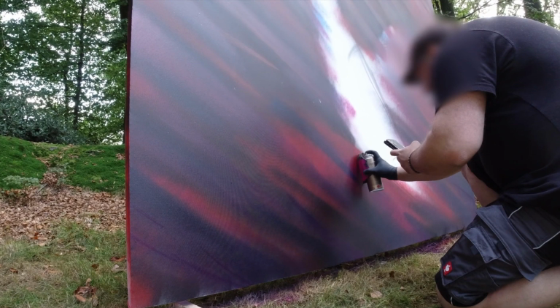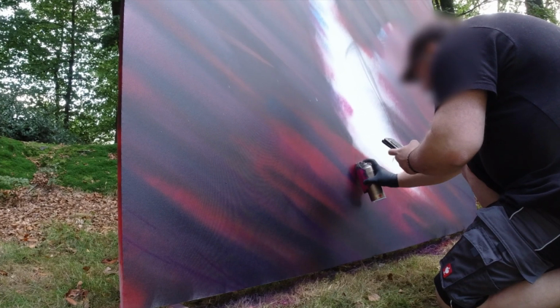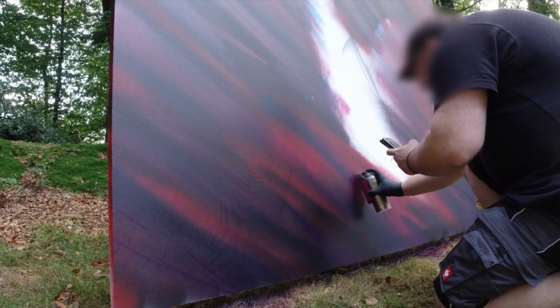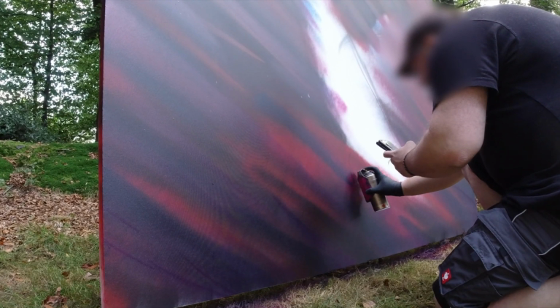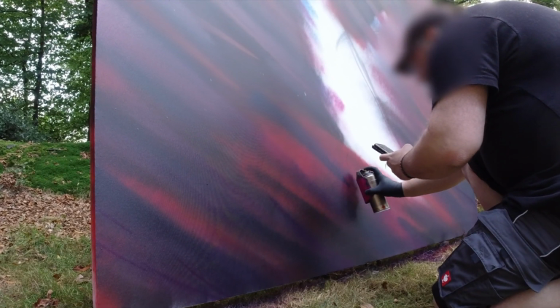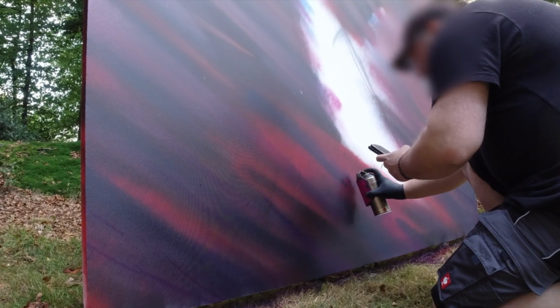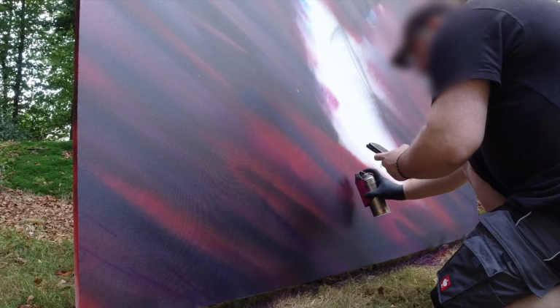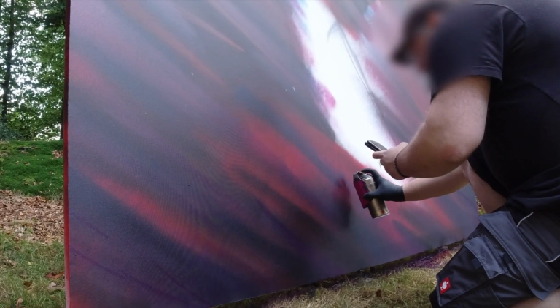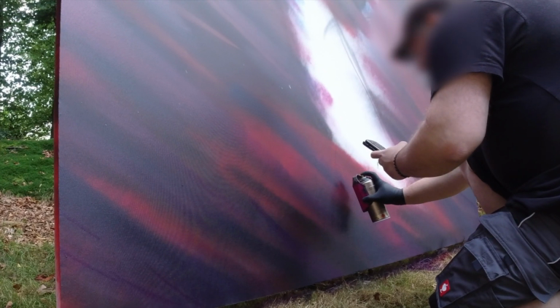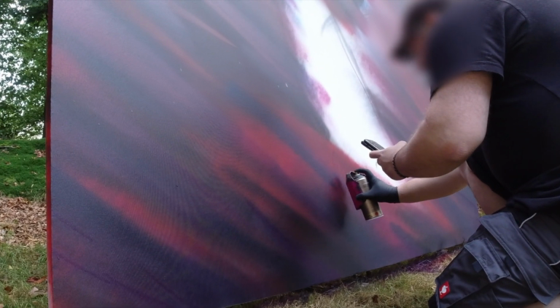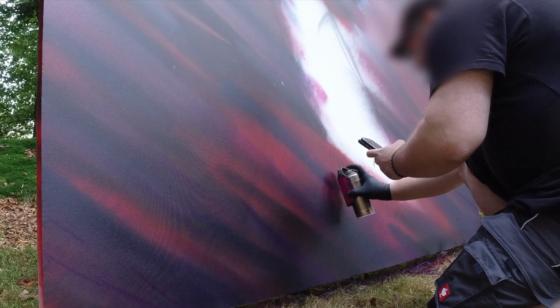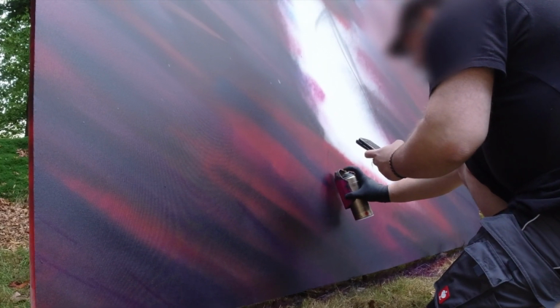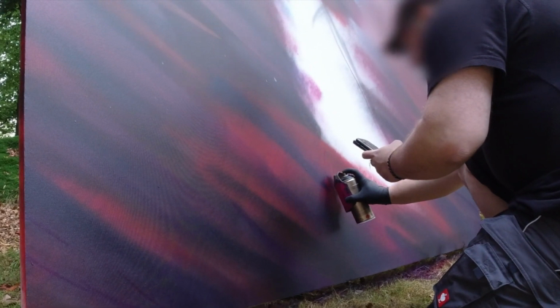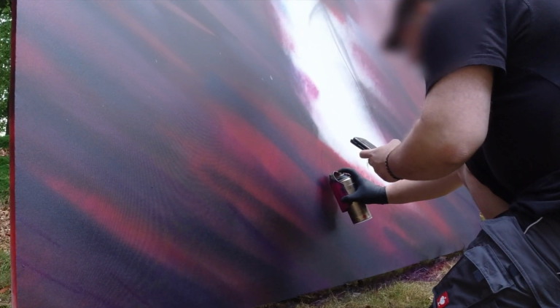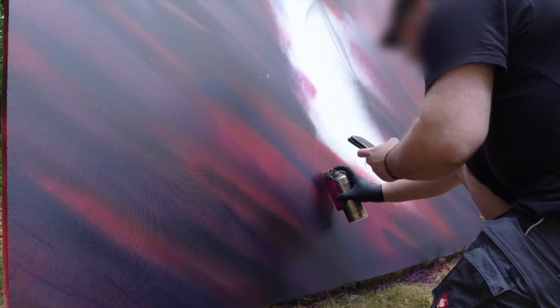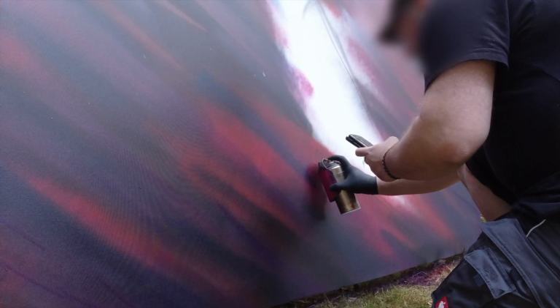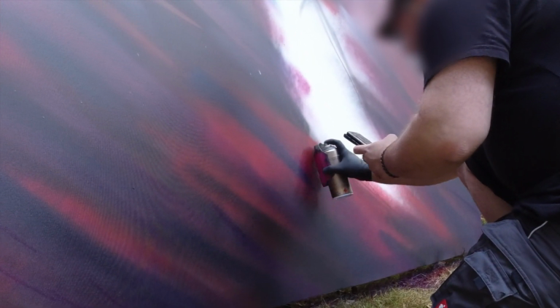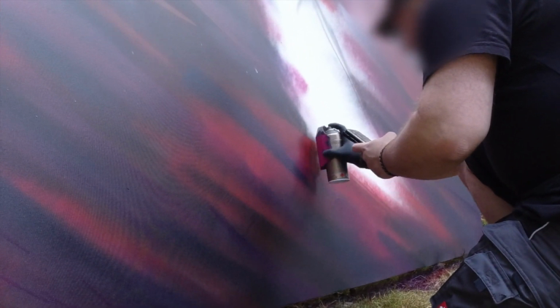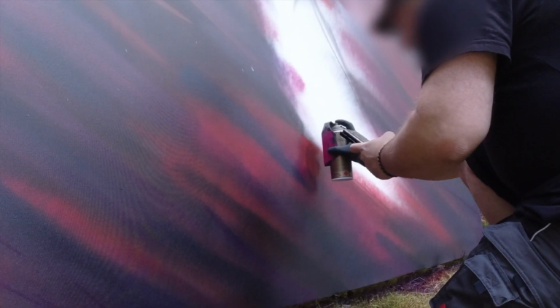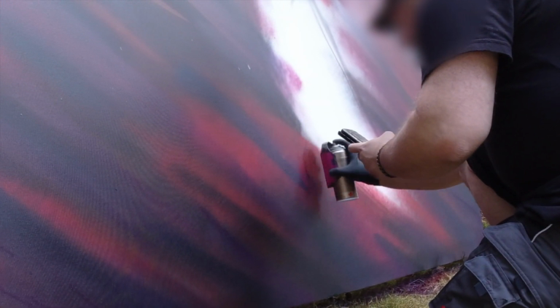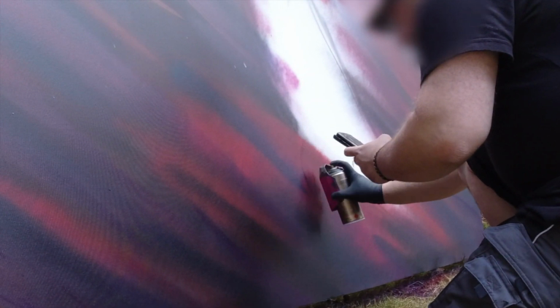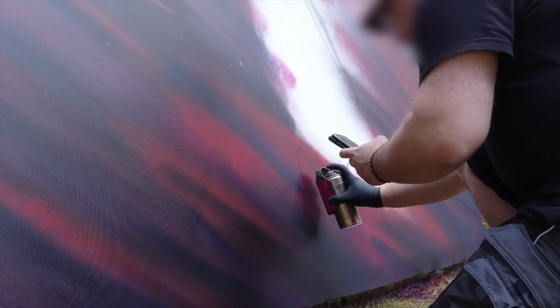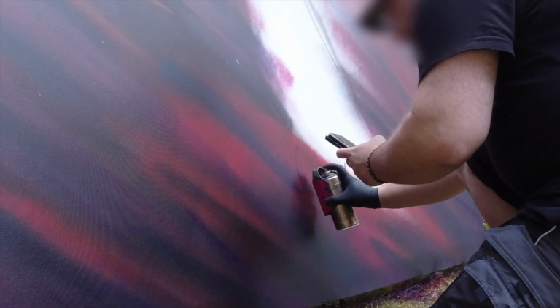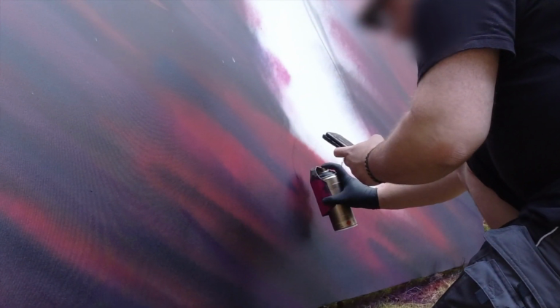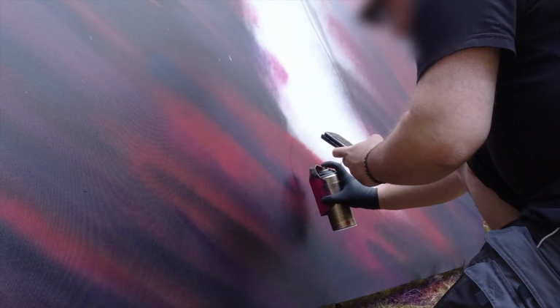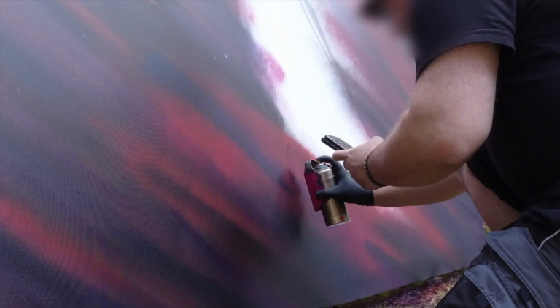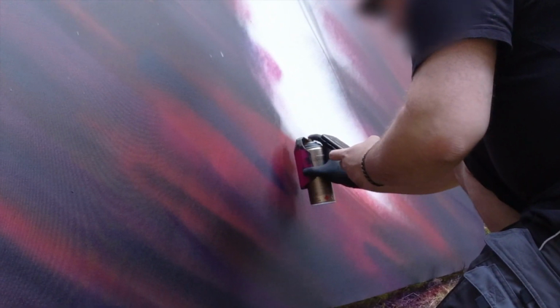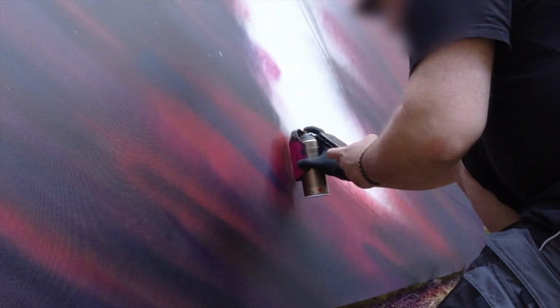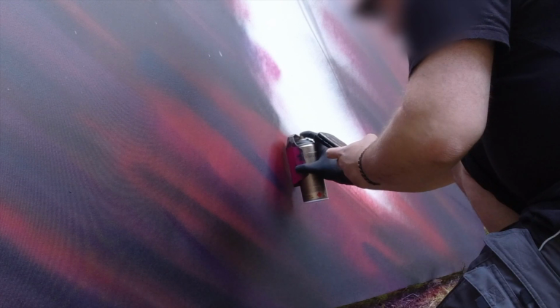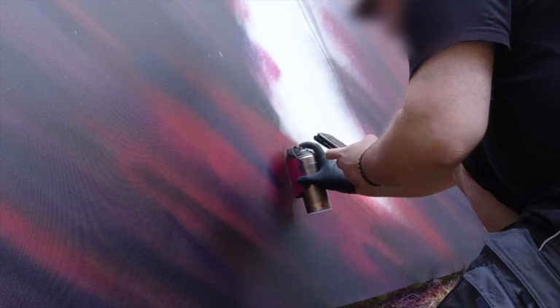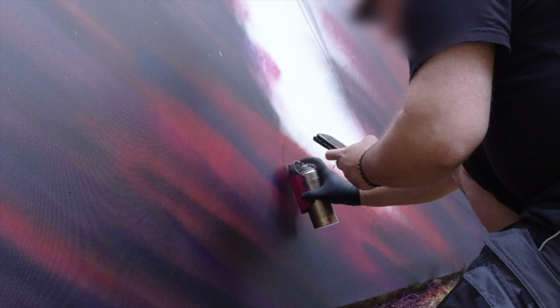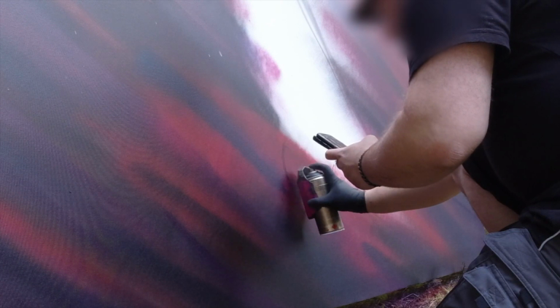For some detailed stuff, like the feet here, I had my tiny pink with me — the stencil cap, not the mighty suit.